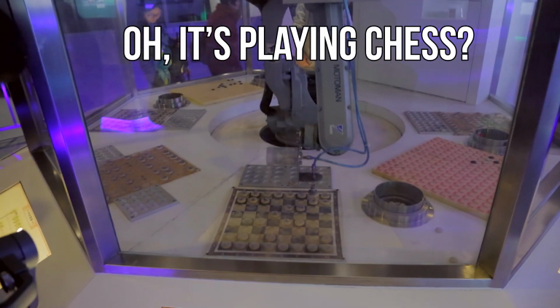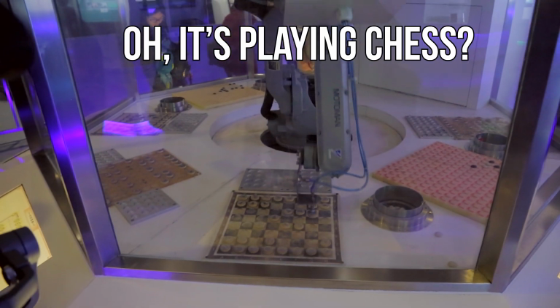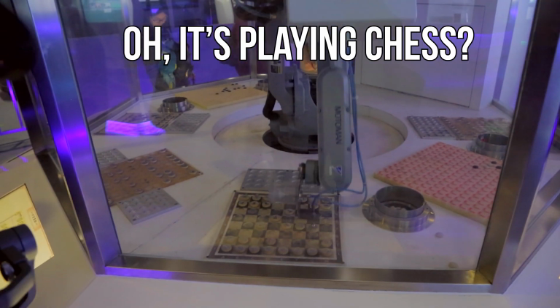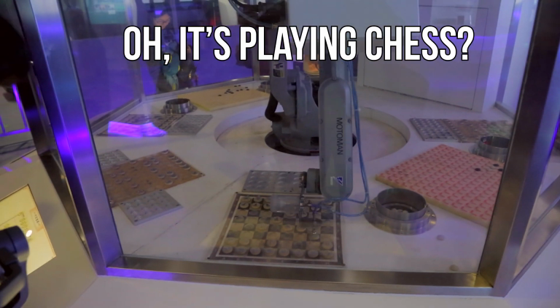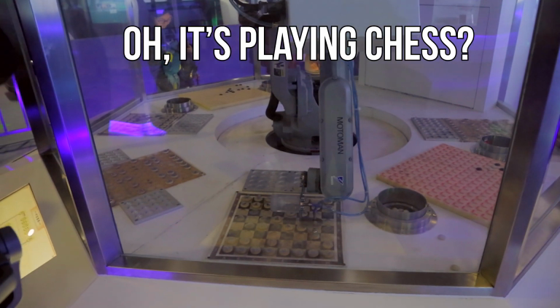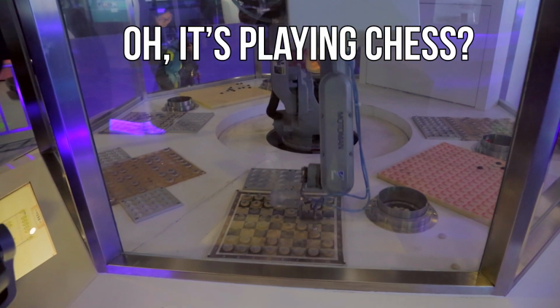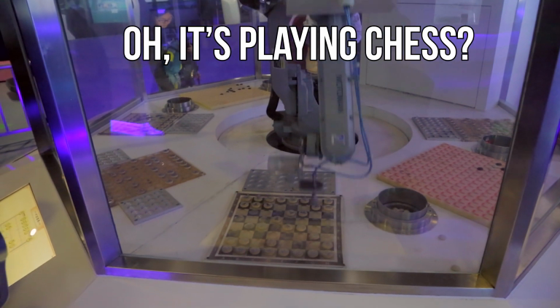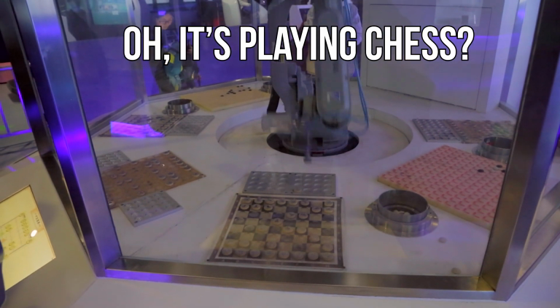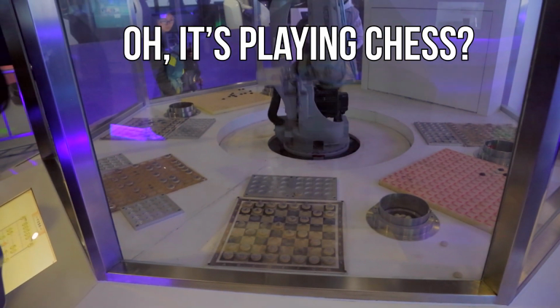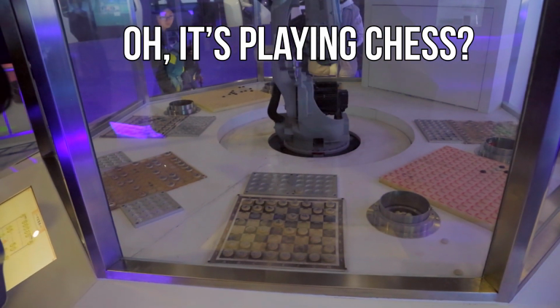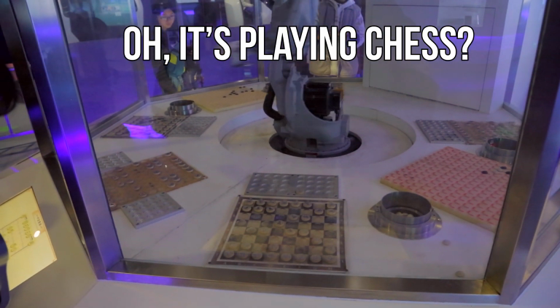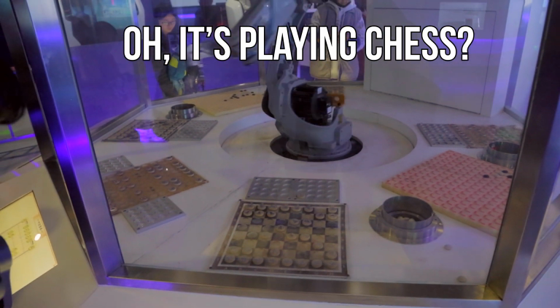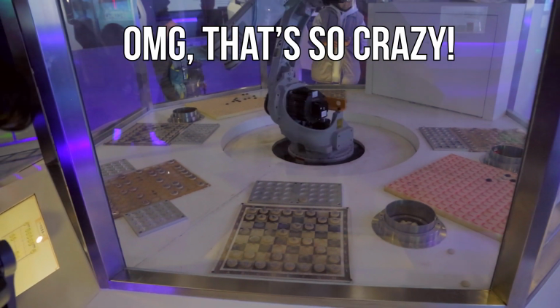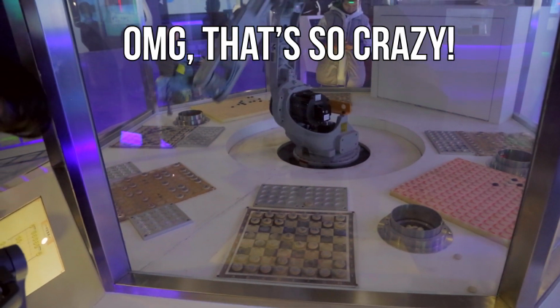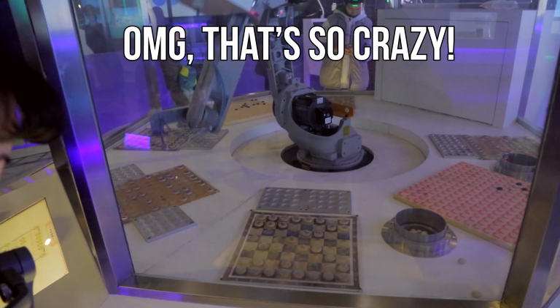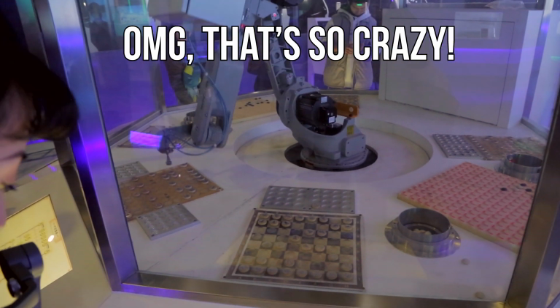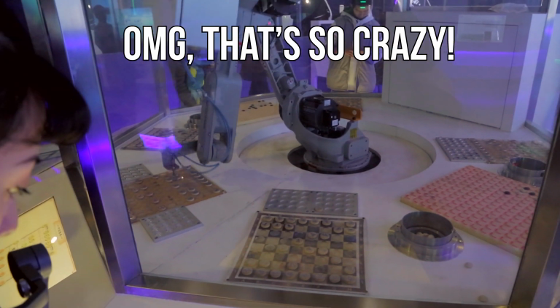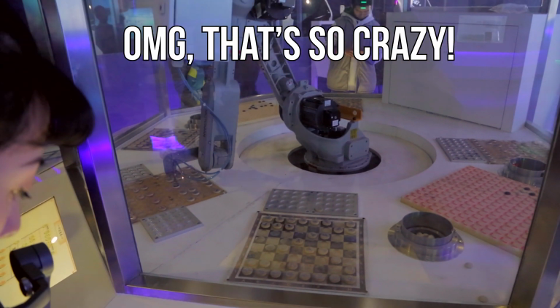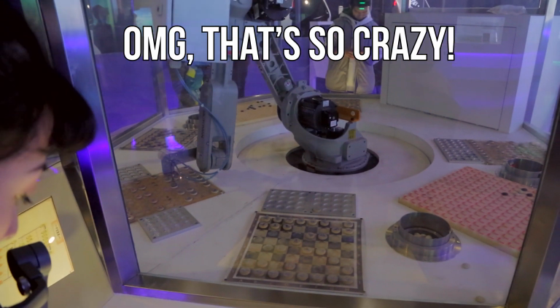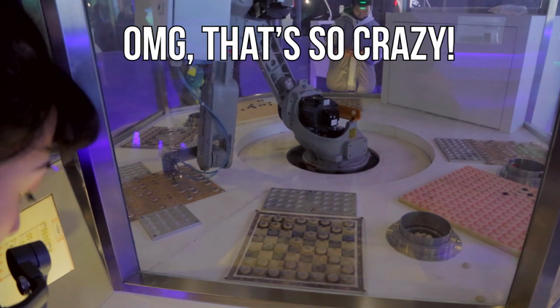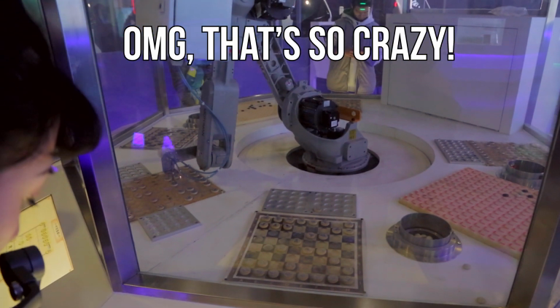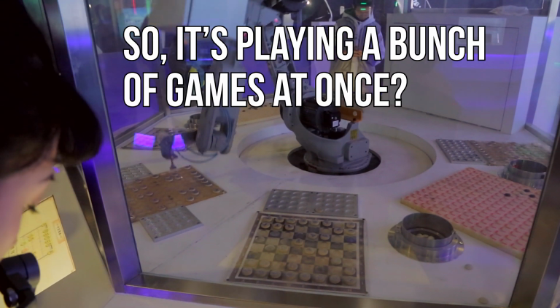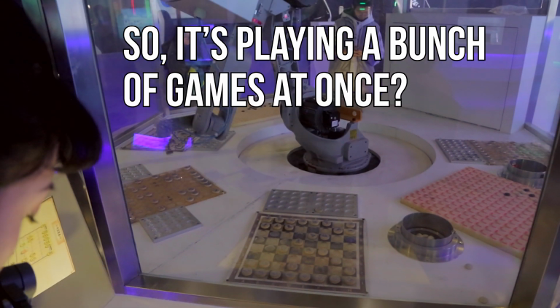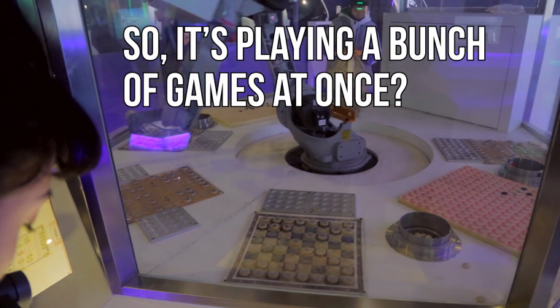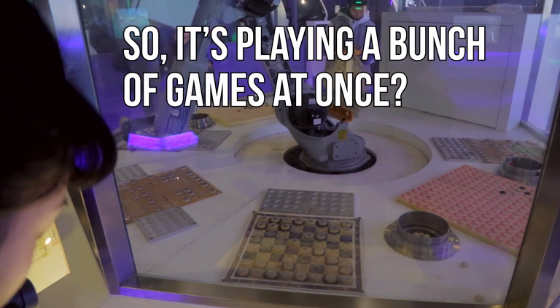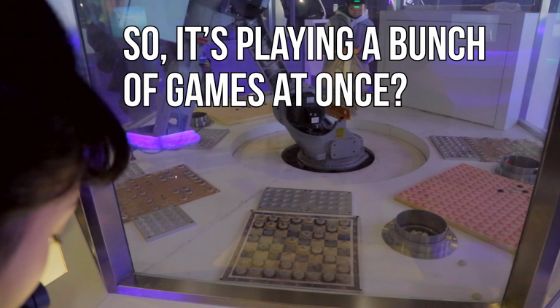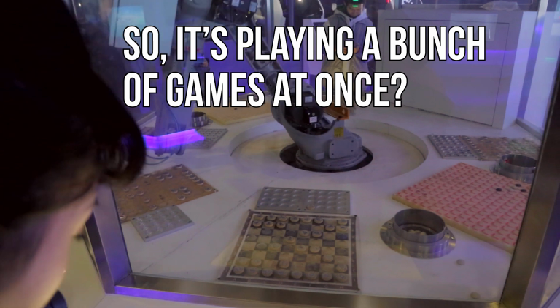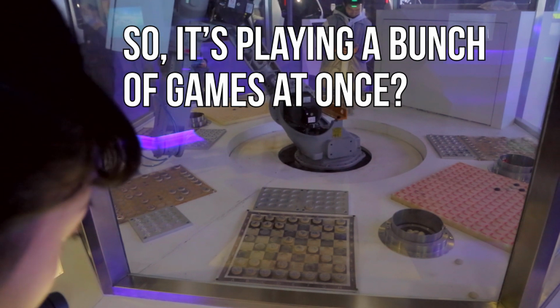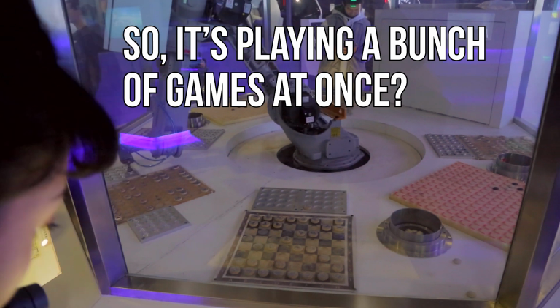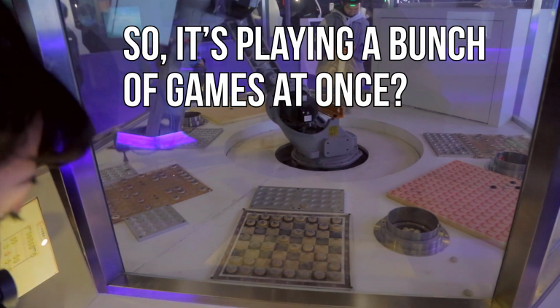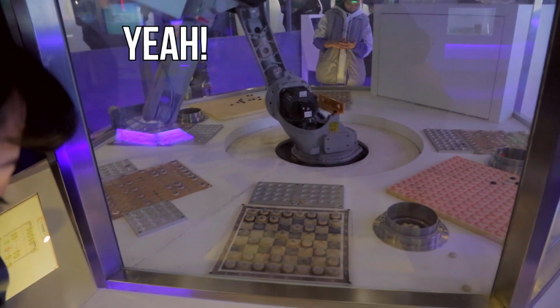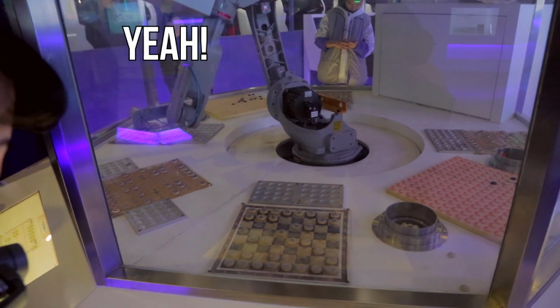Oh, it's playing chess! Oh my God, that's so crazy. So it's playing like a bunch of games at once.